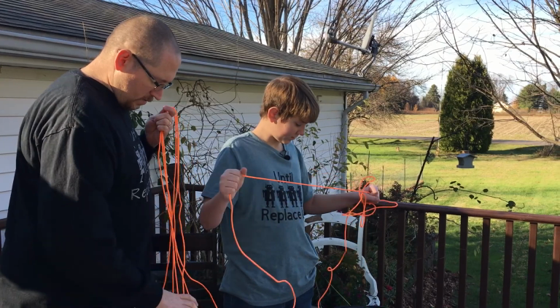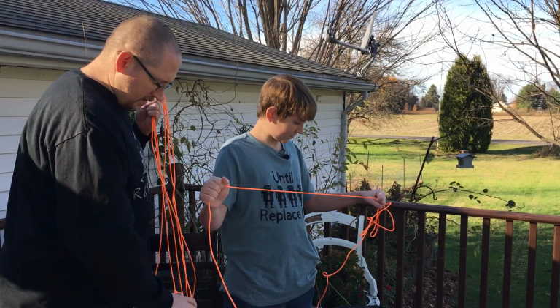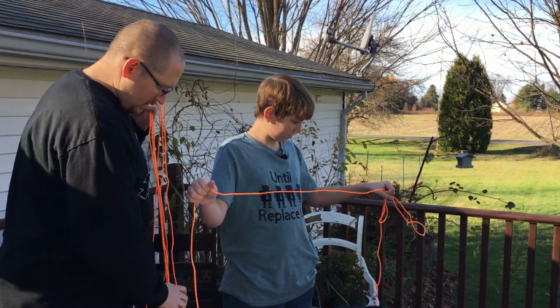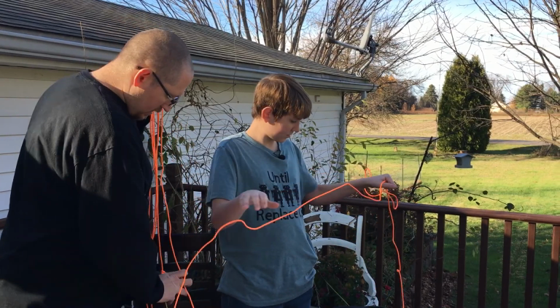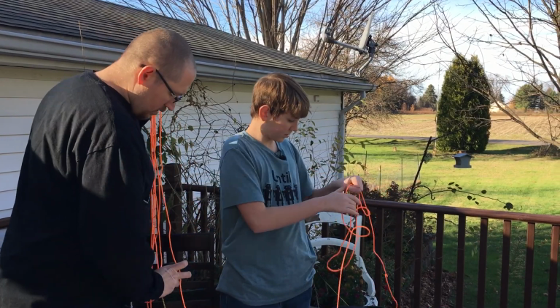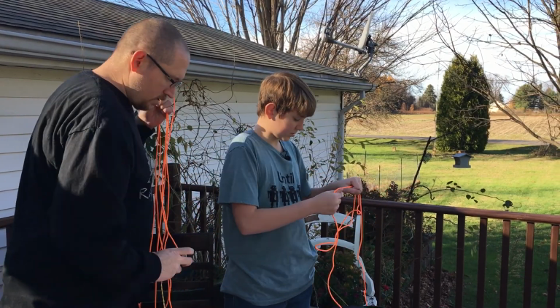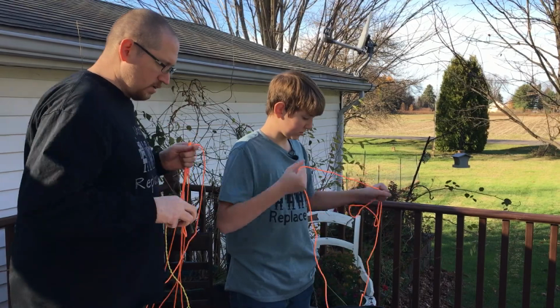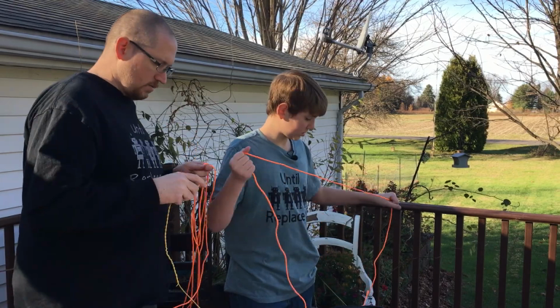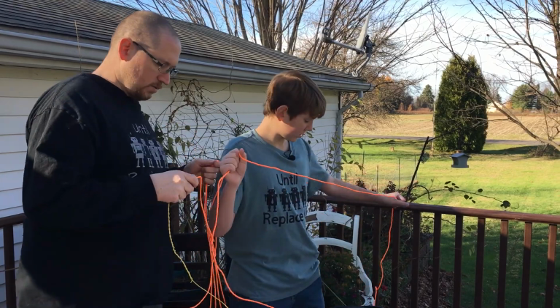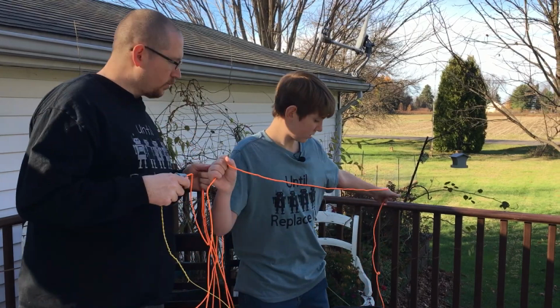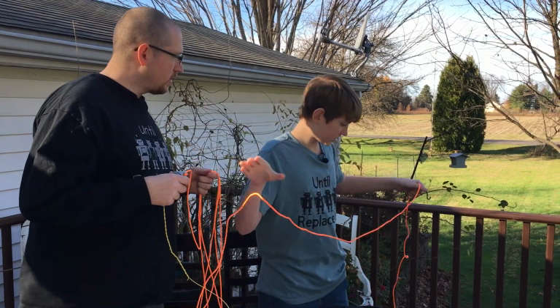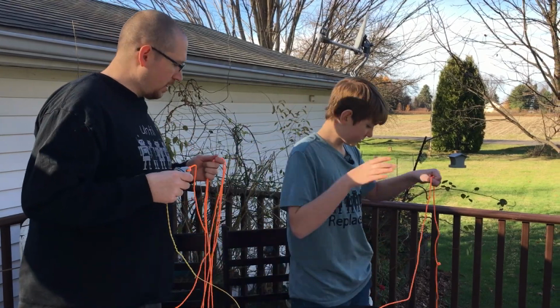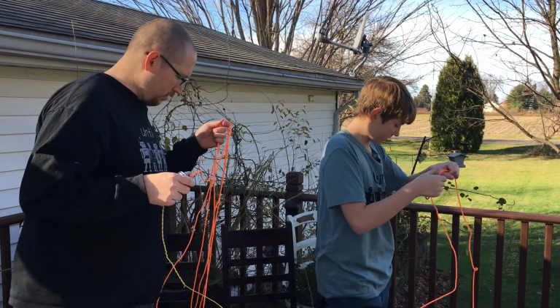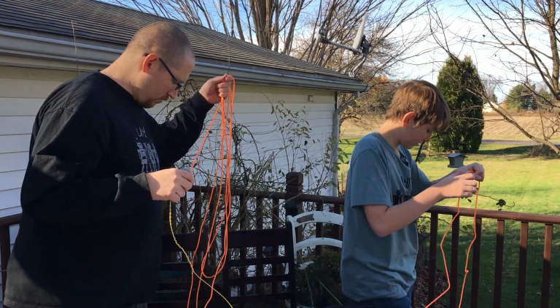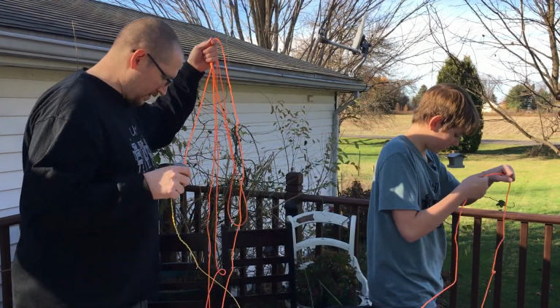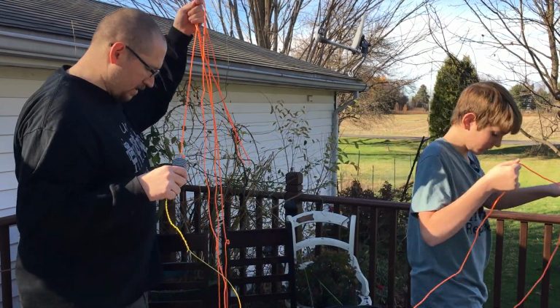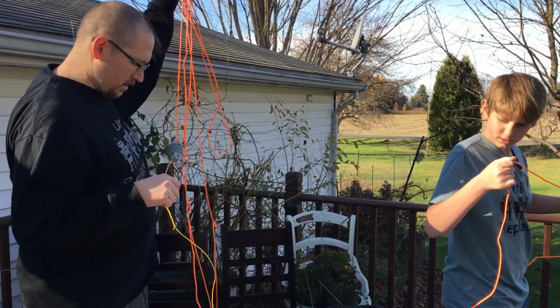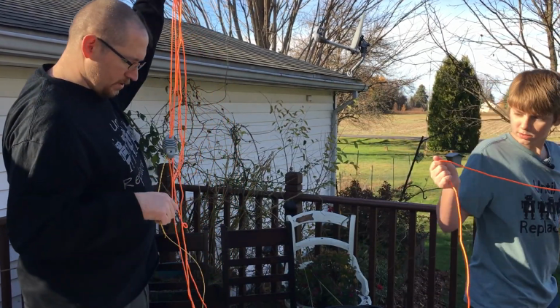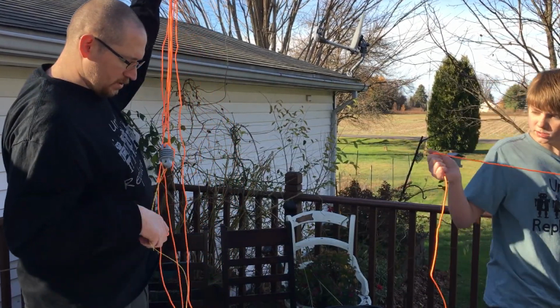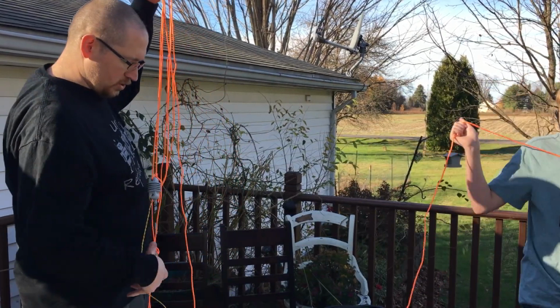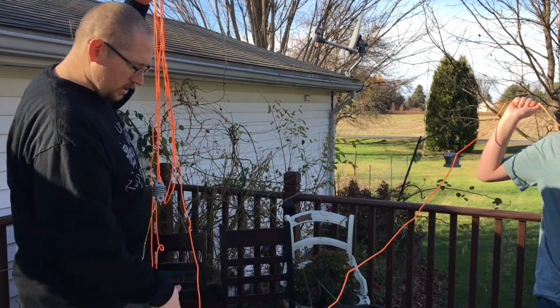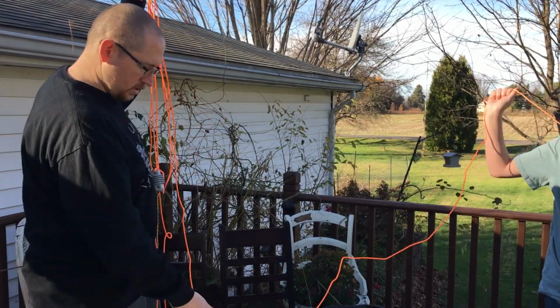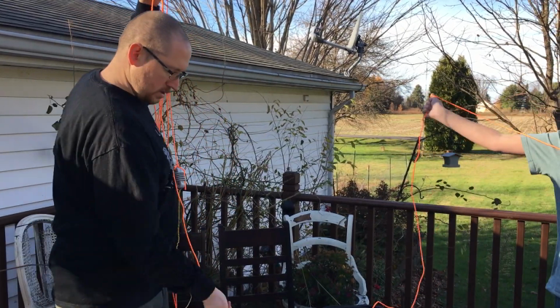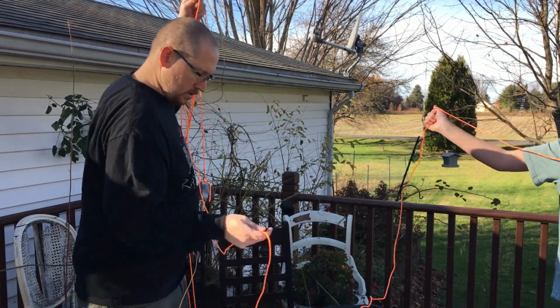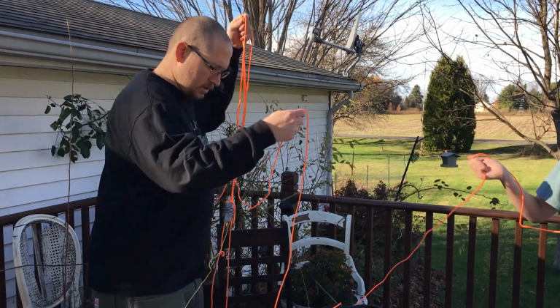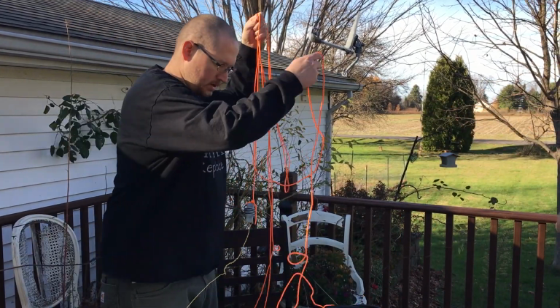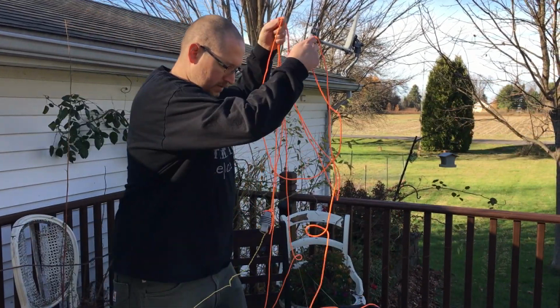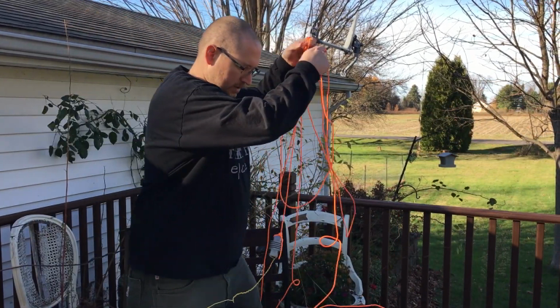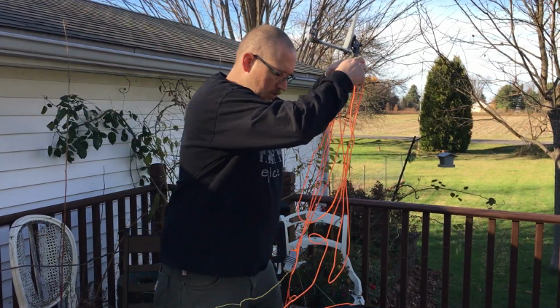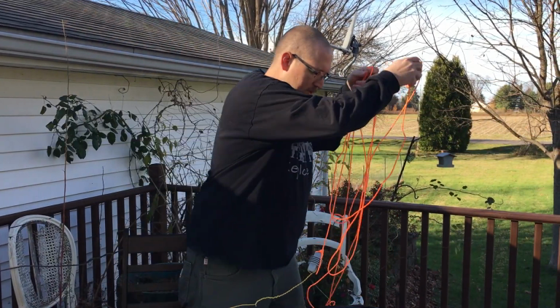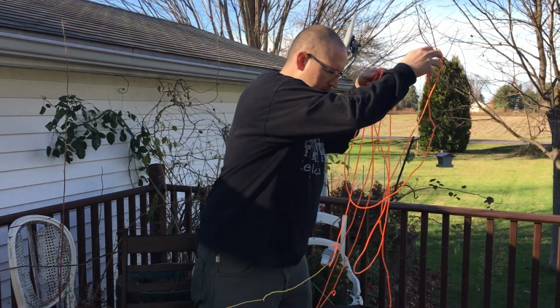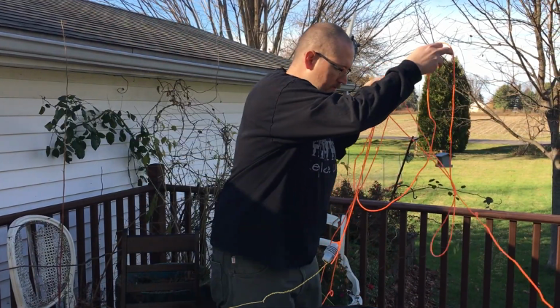With this end done, we'll put the other side of it up in the tree. So let's walk that out.